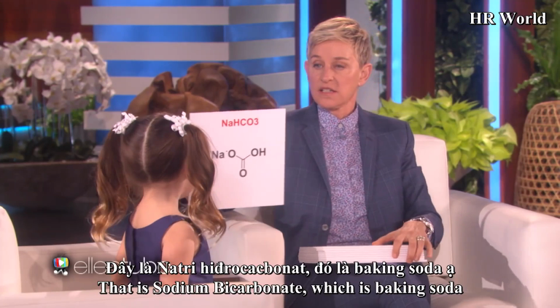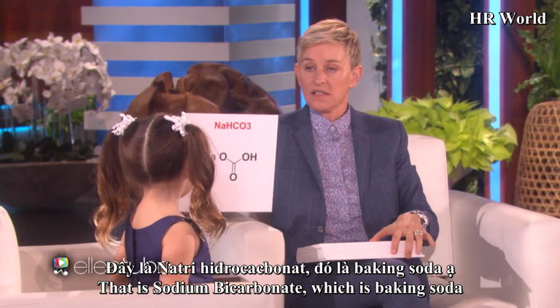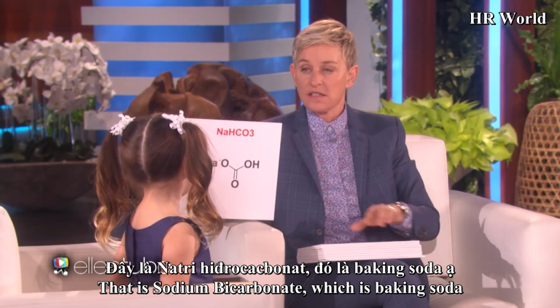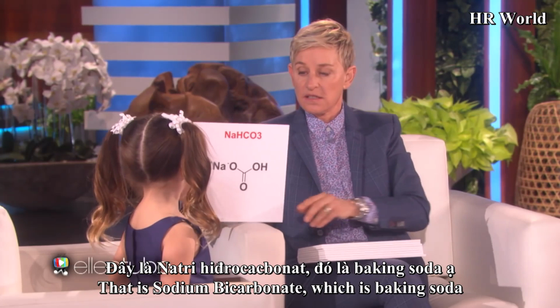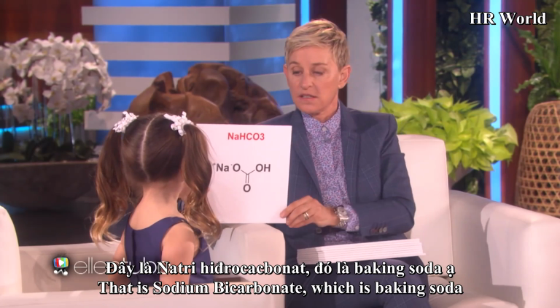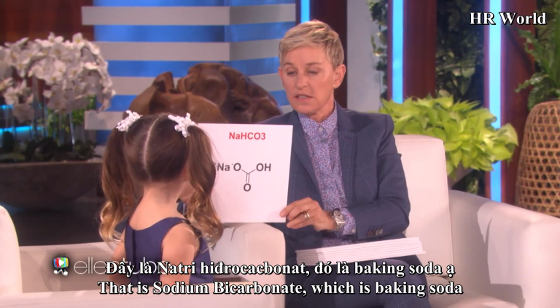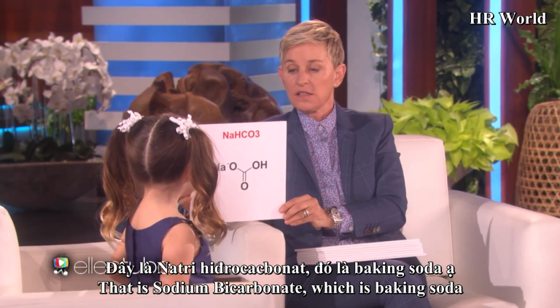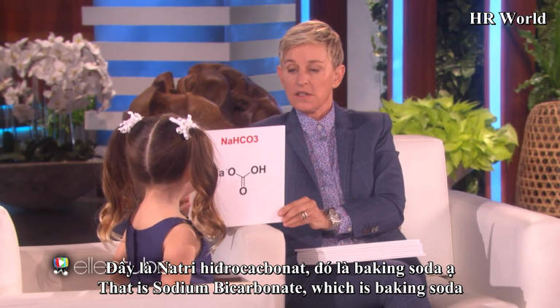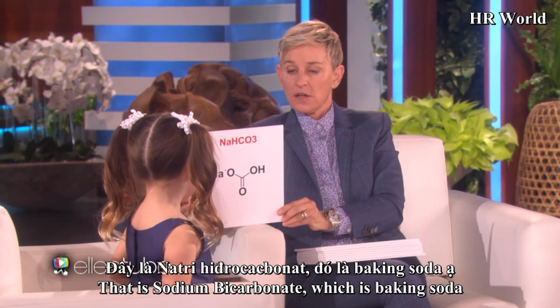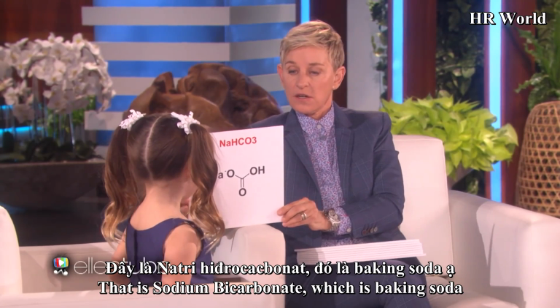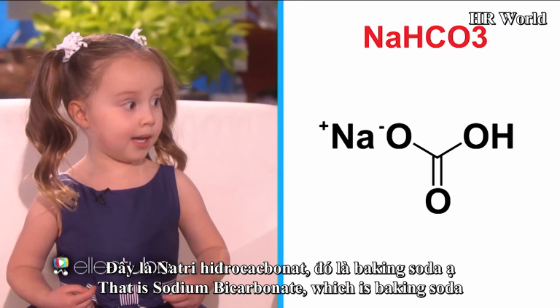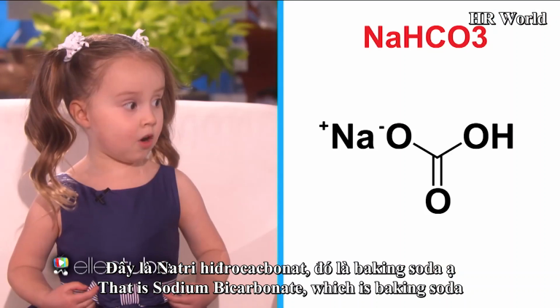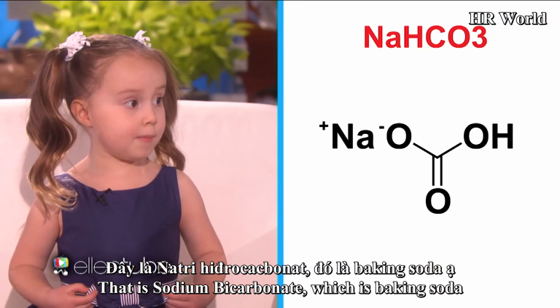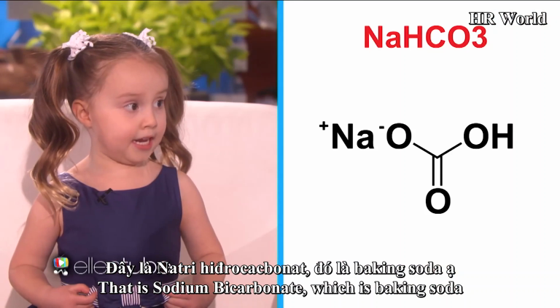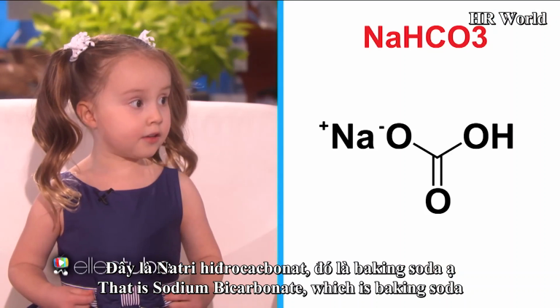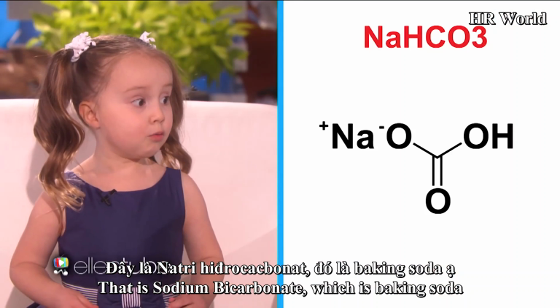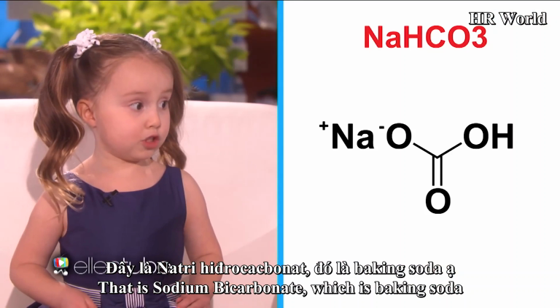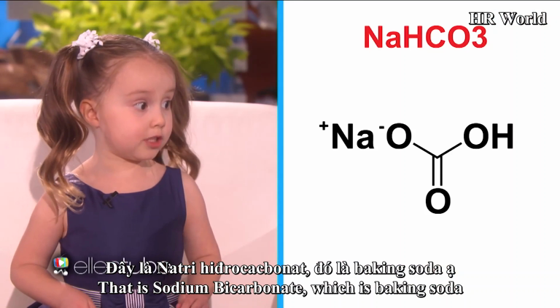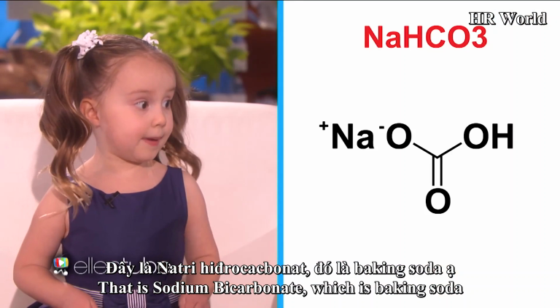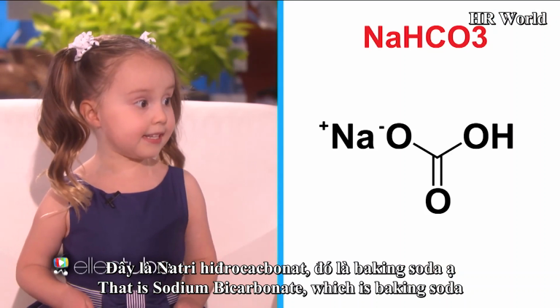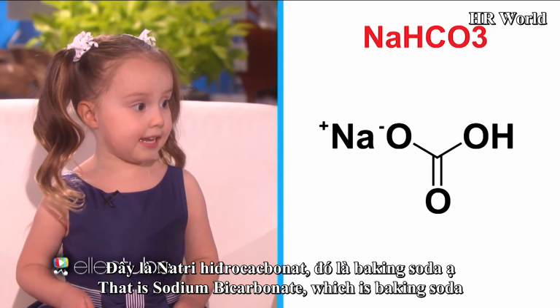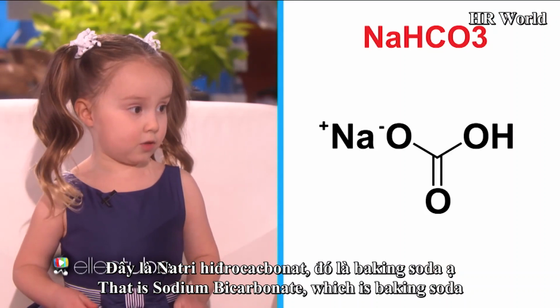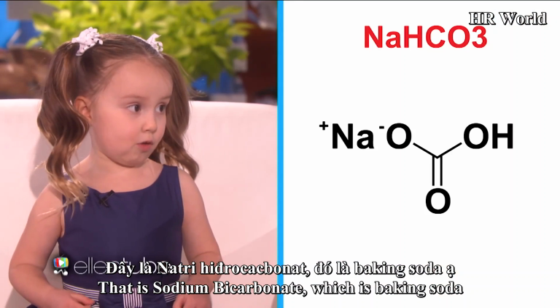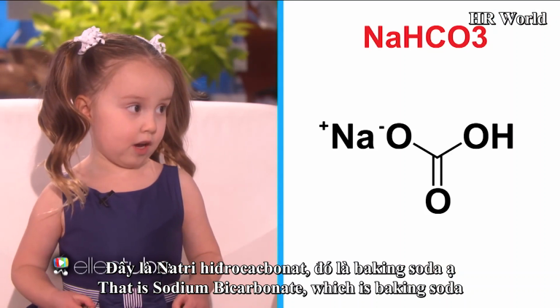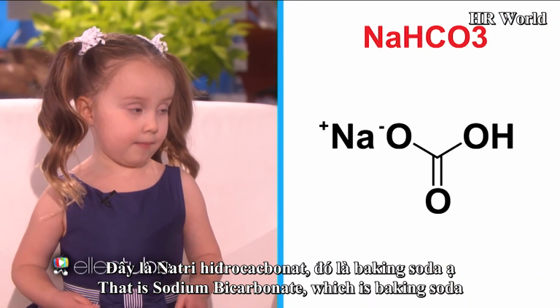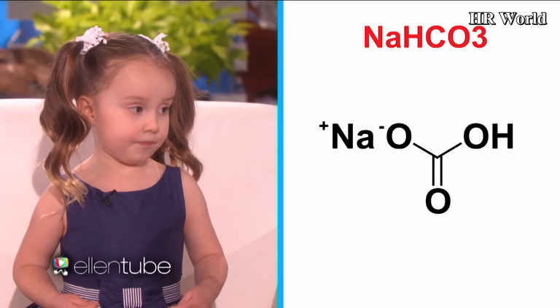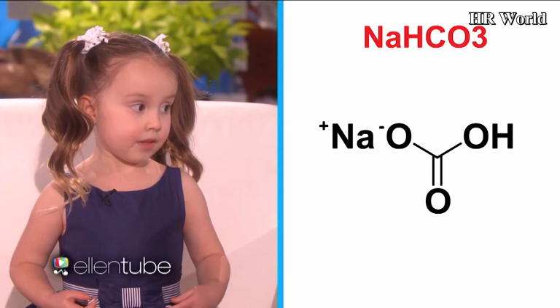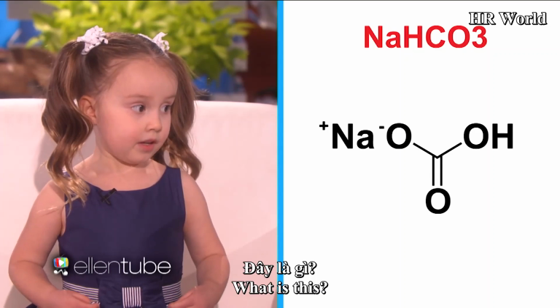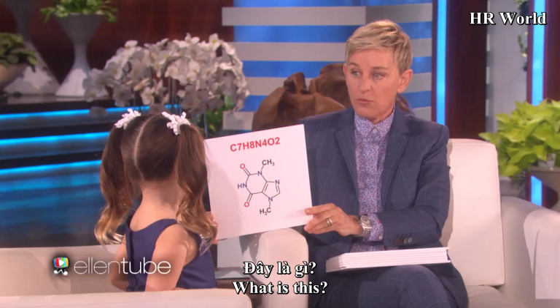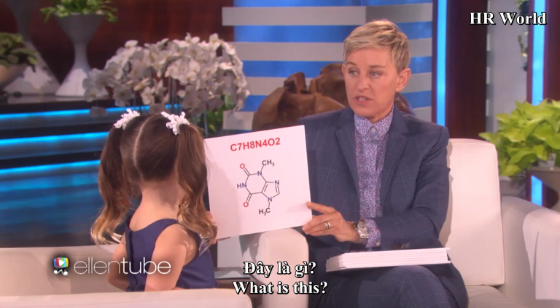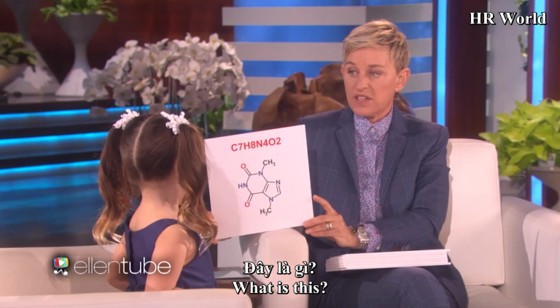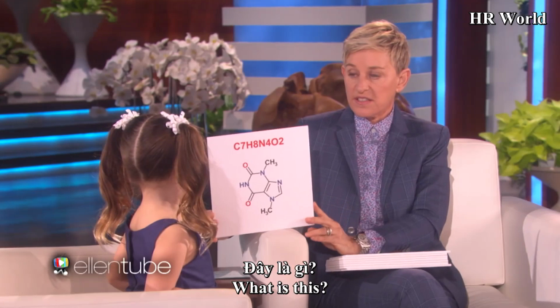That is sodium bicarbonate, which is baking soda. What is this?